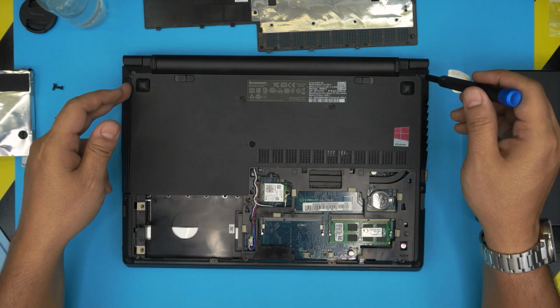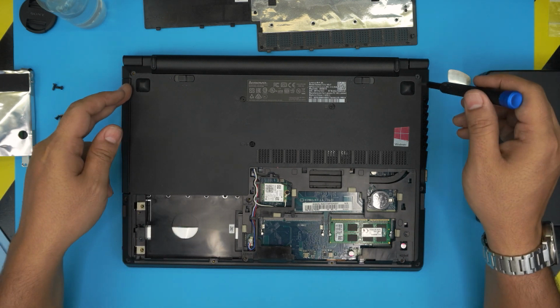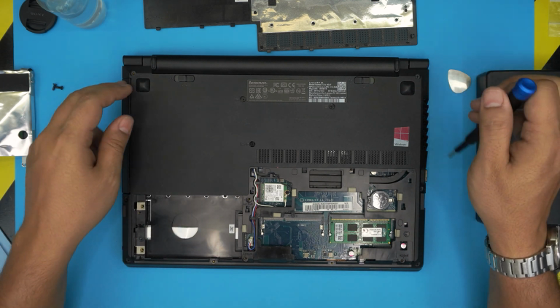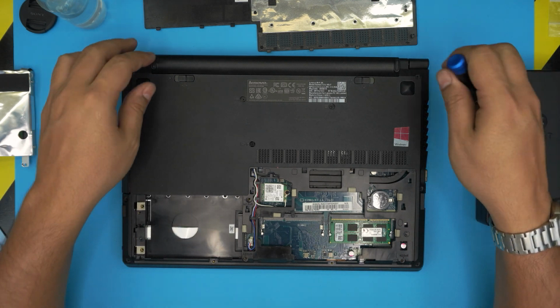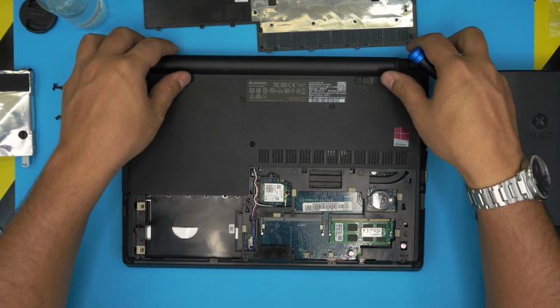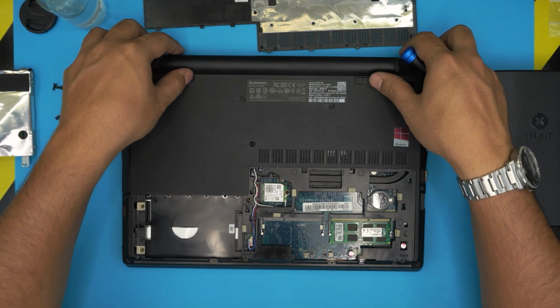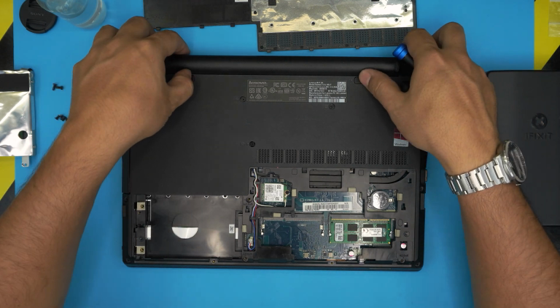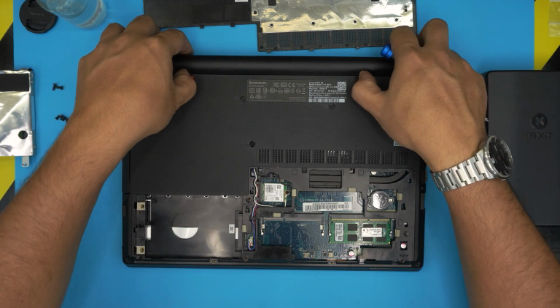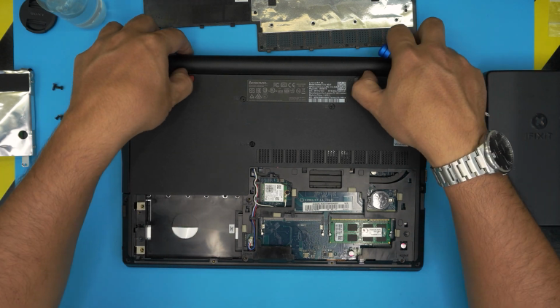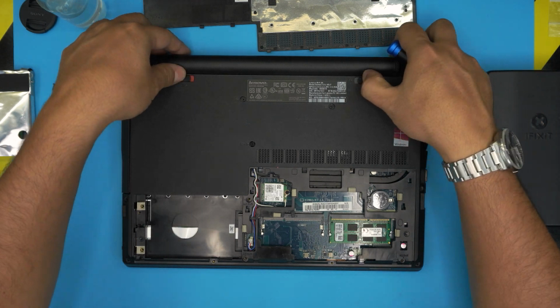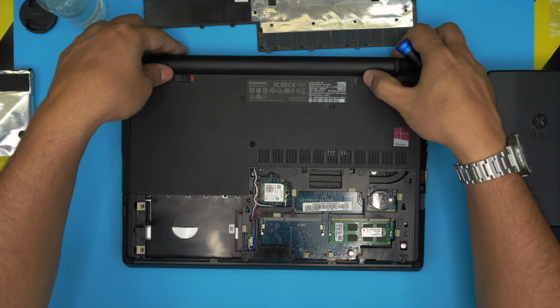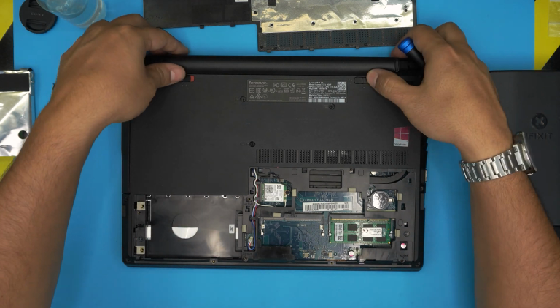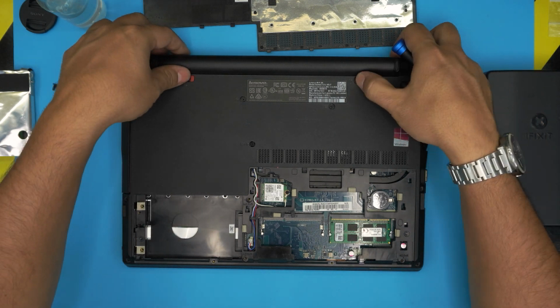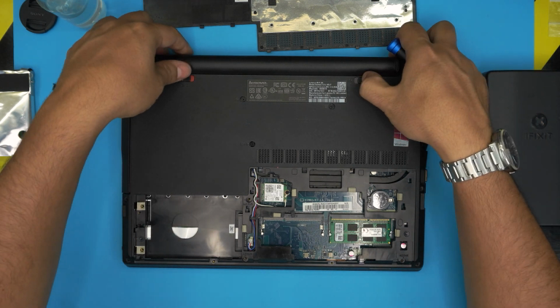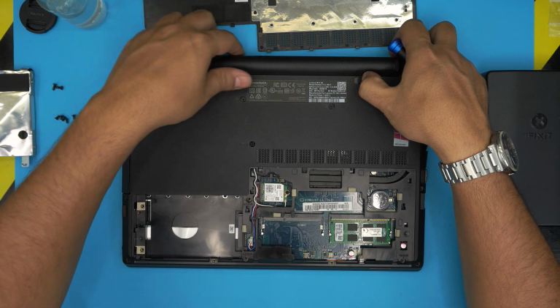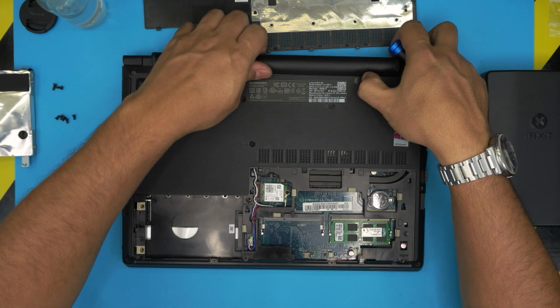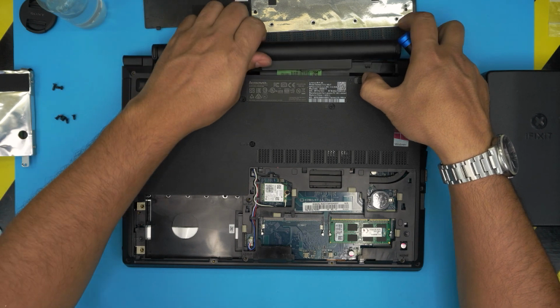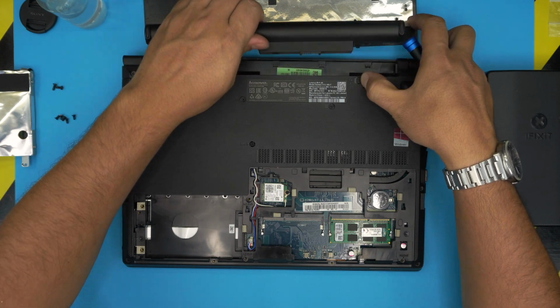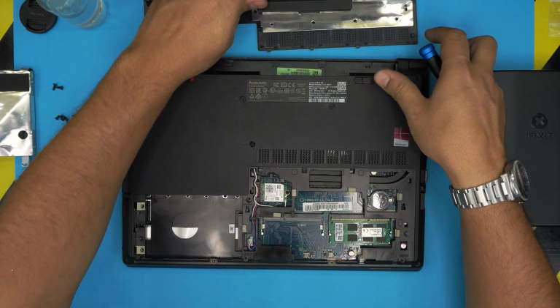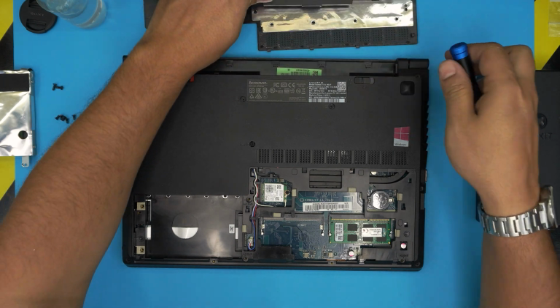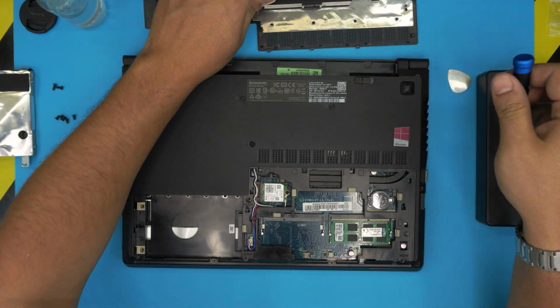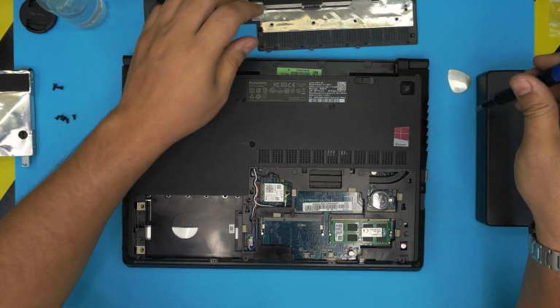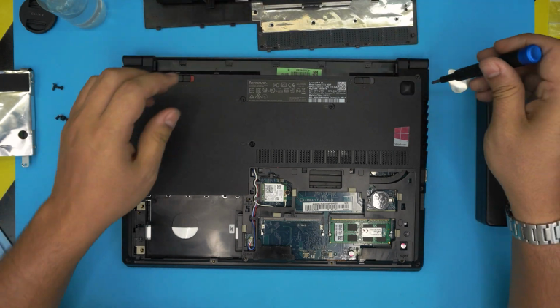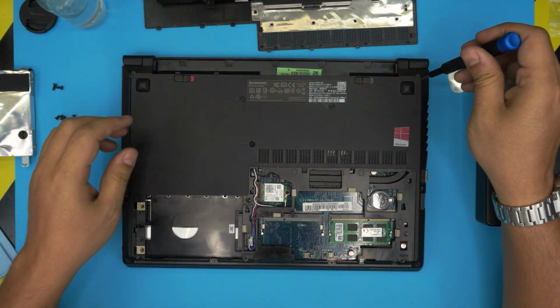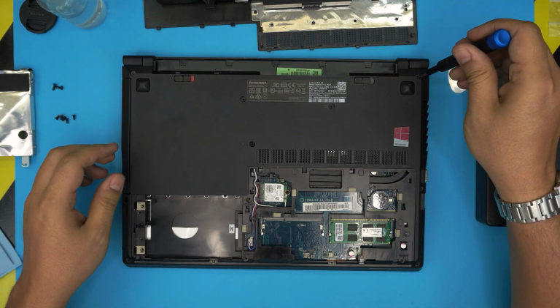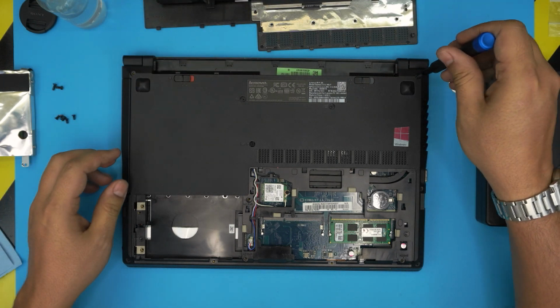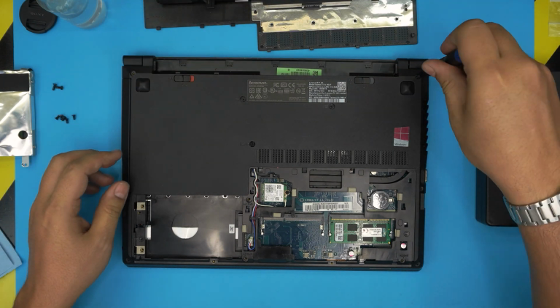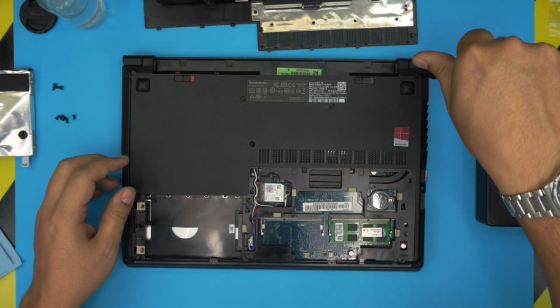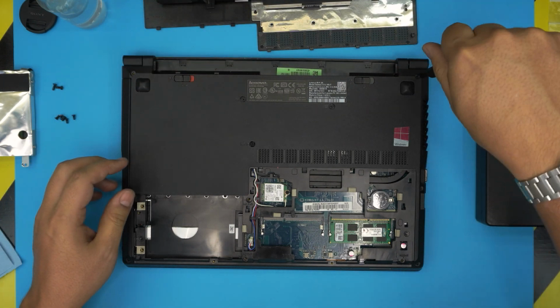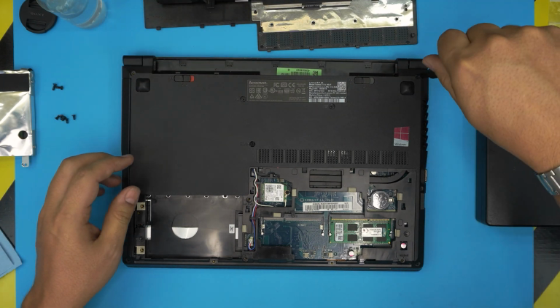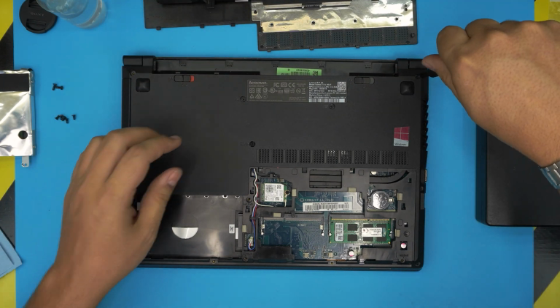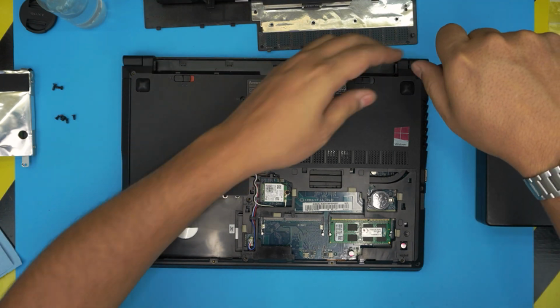Before we continue removing the screws on the outside case, let's go ahead and remove the battery. Start from the corner and remove the screws.